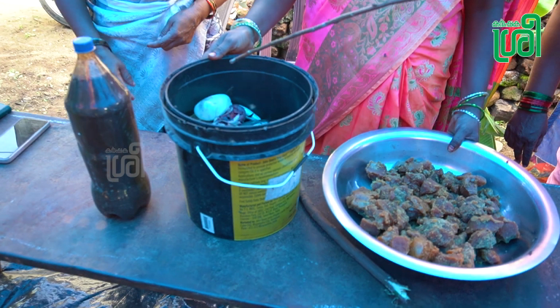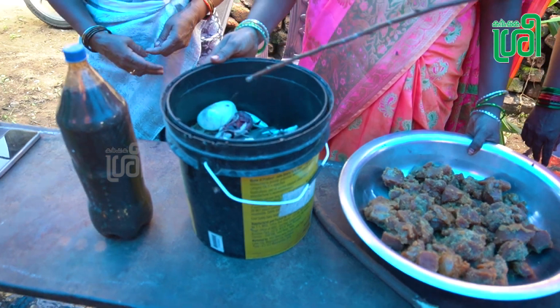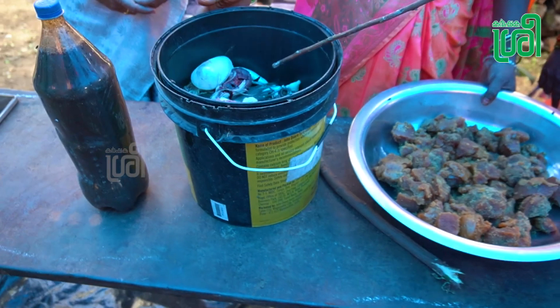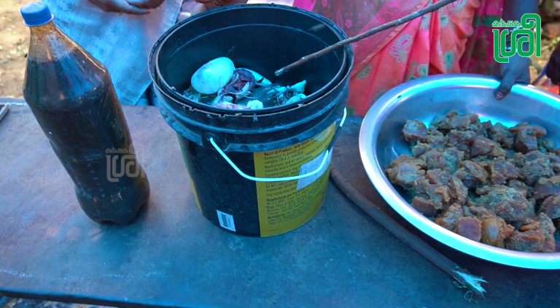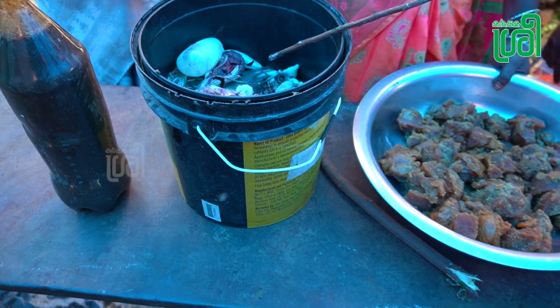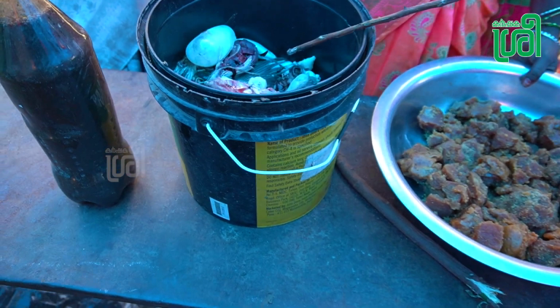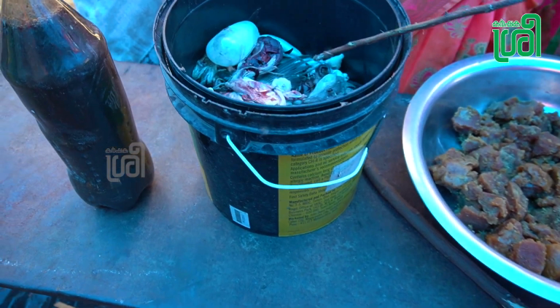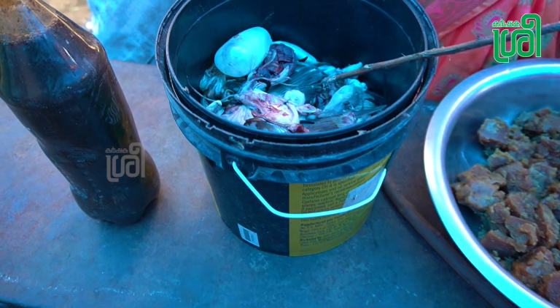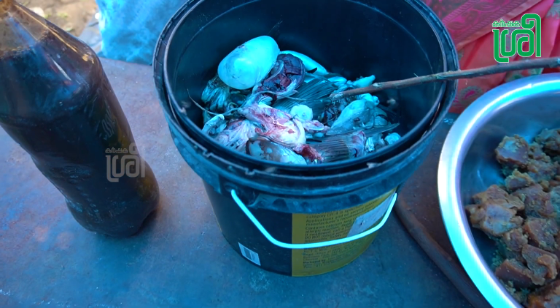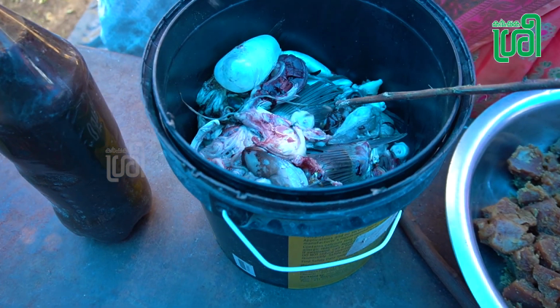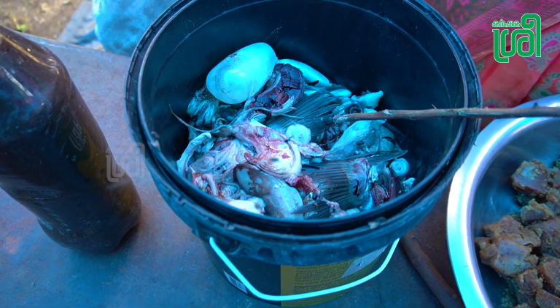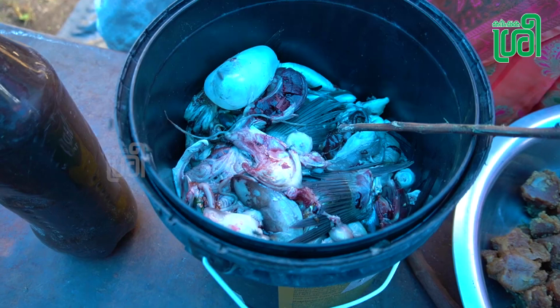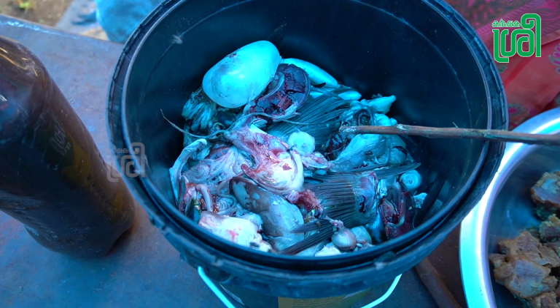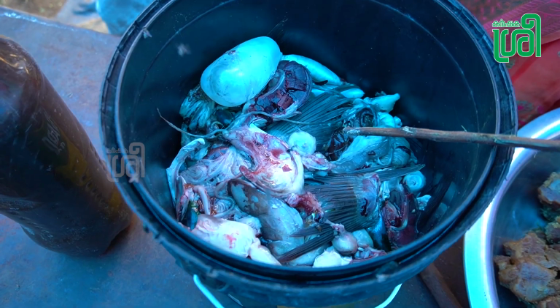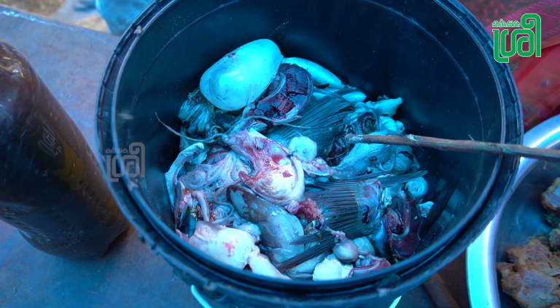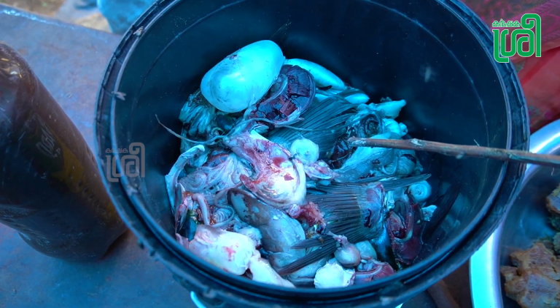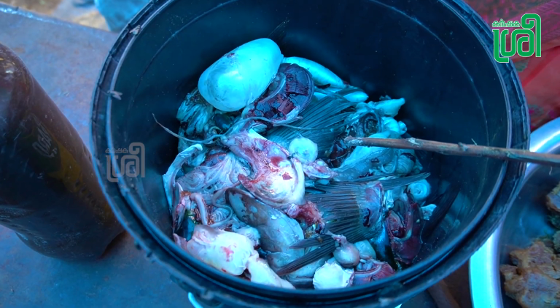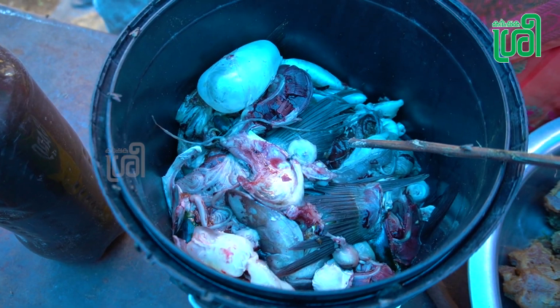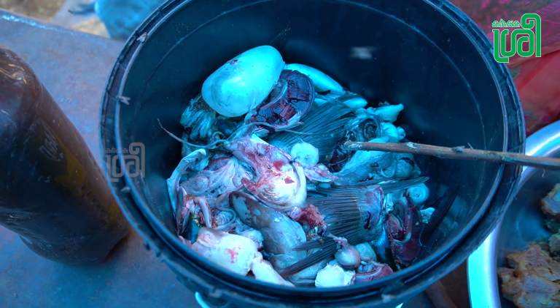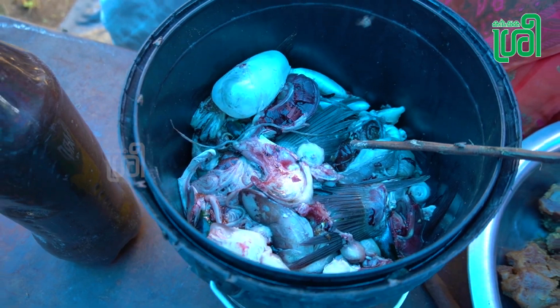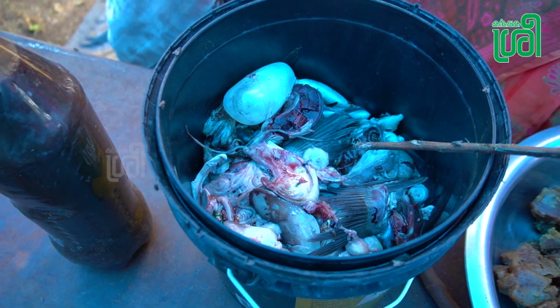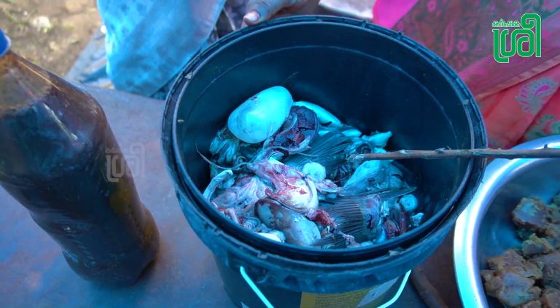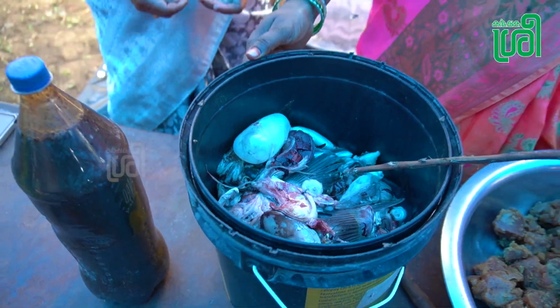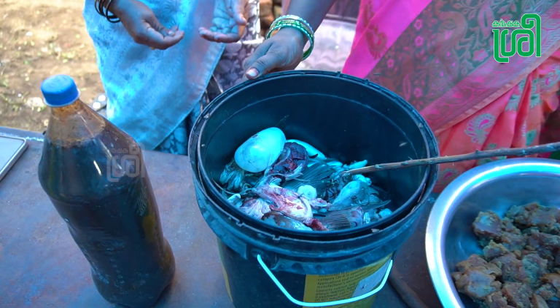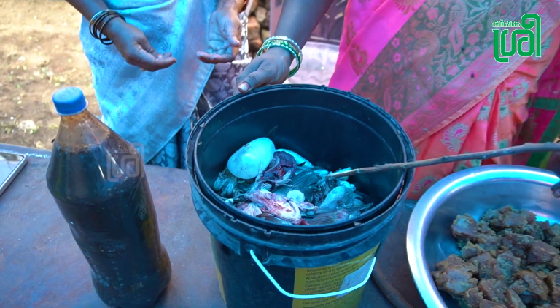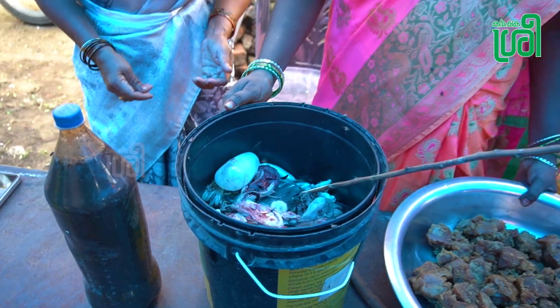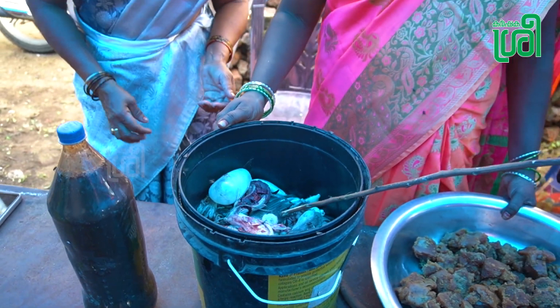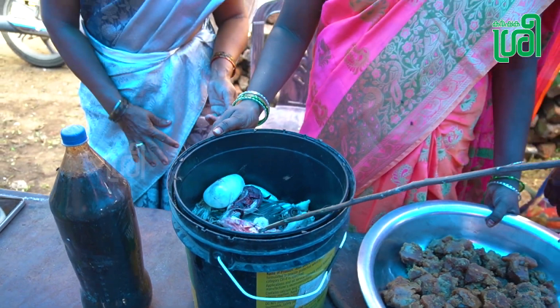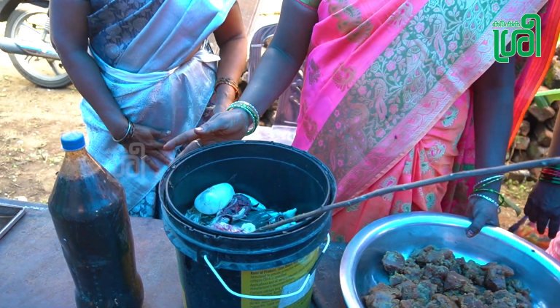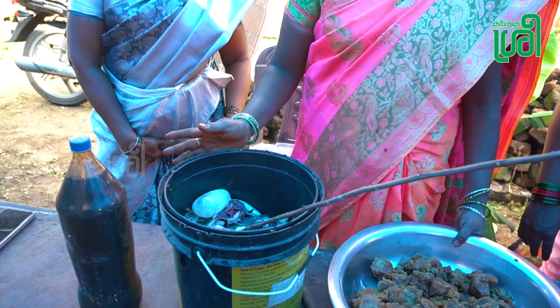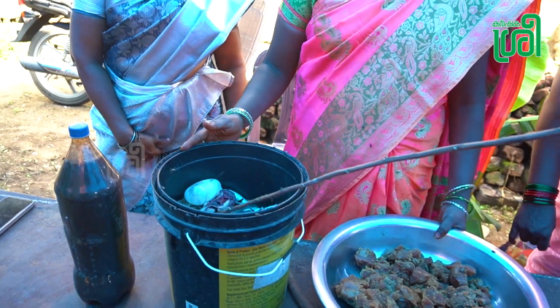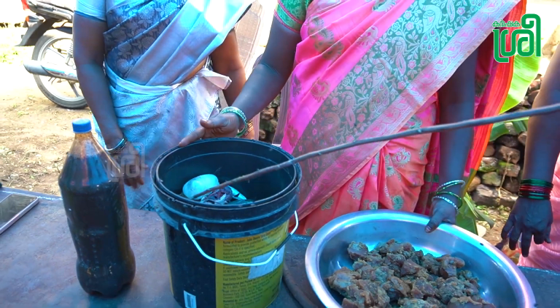Fish waste. Fish waste or fish — fresh water fish or sea fish. Any fish.